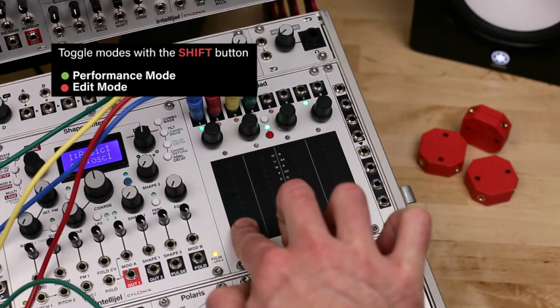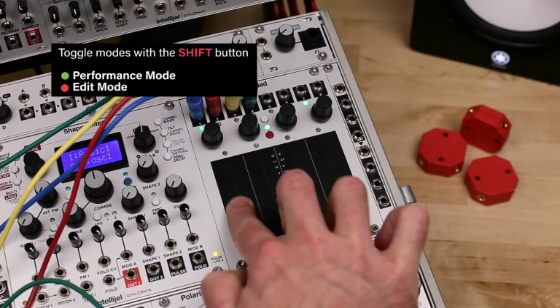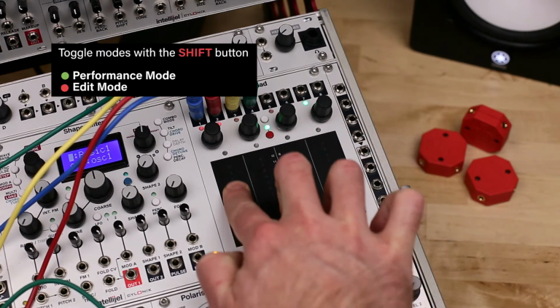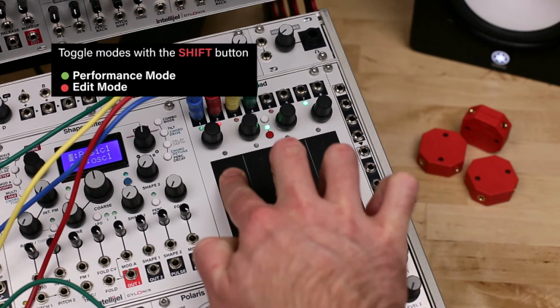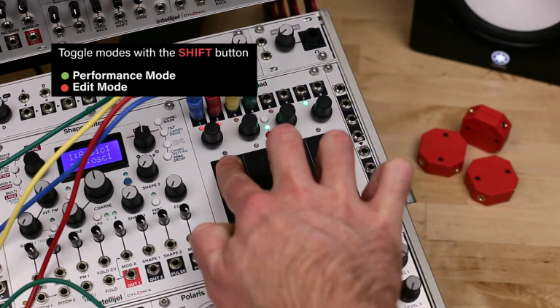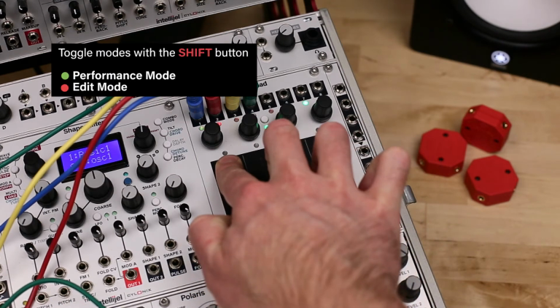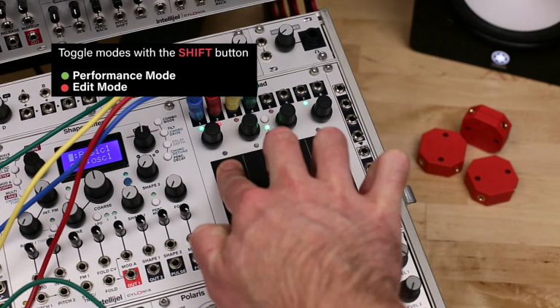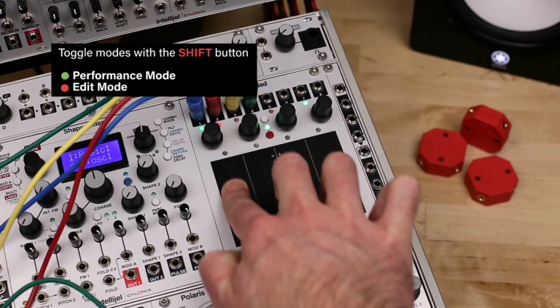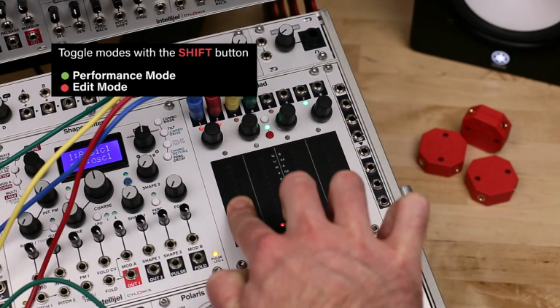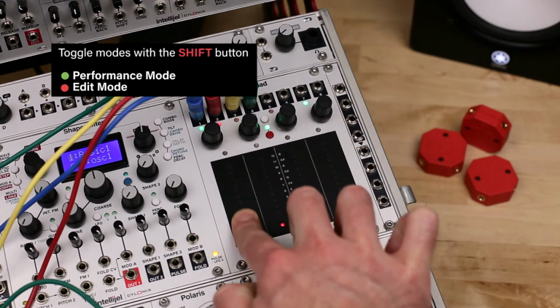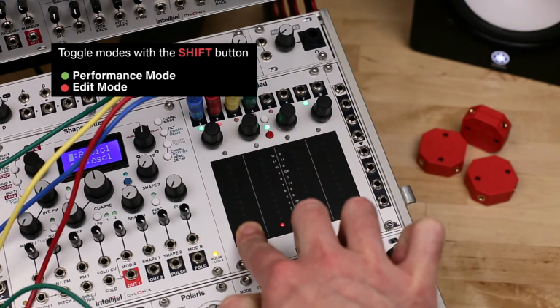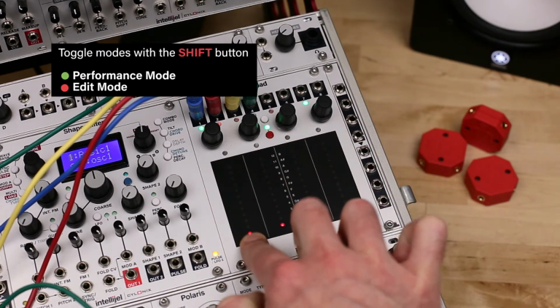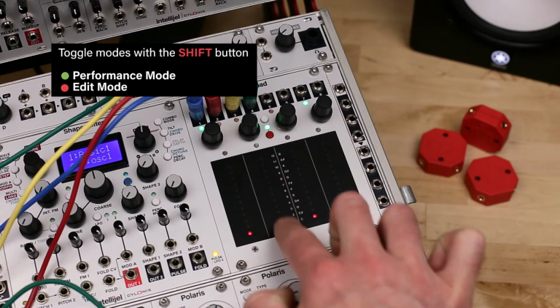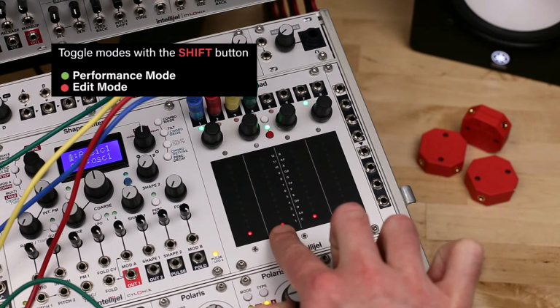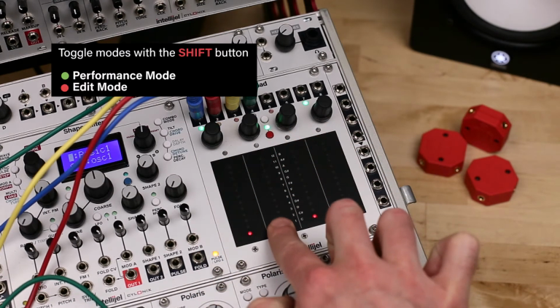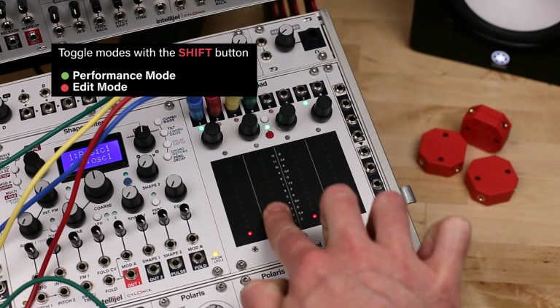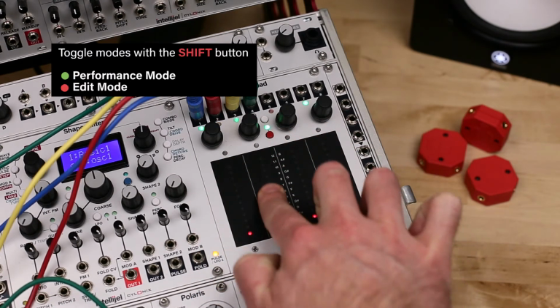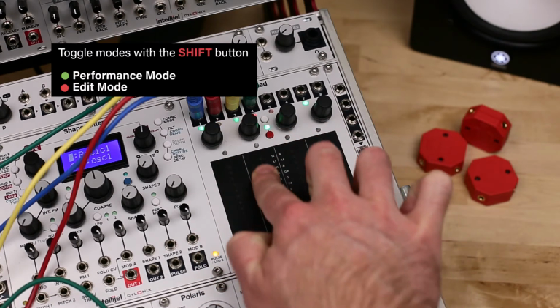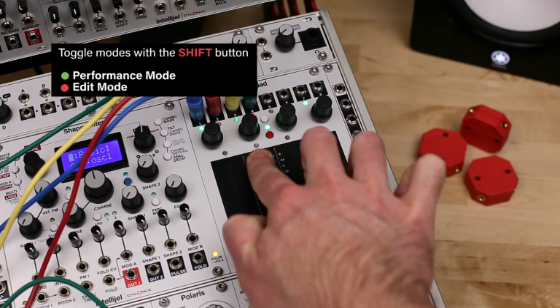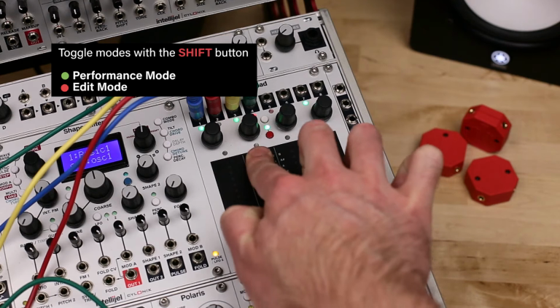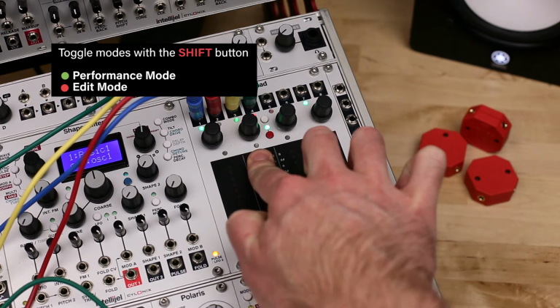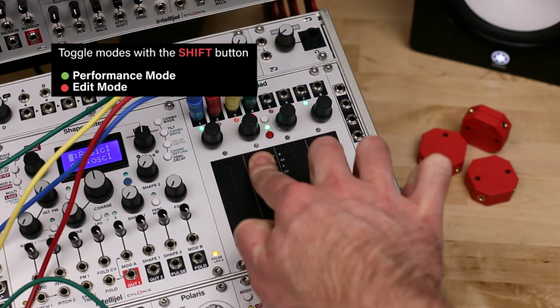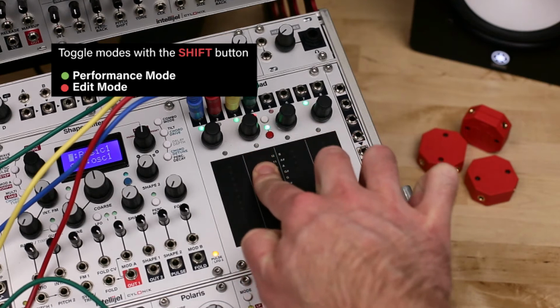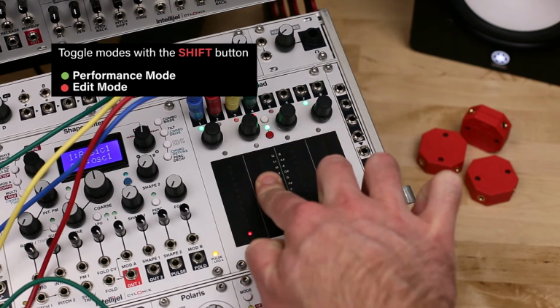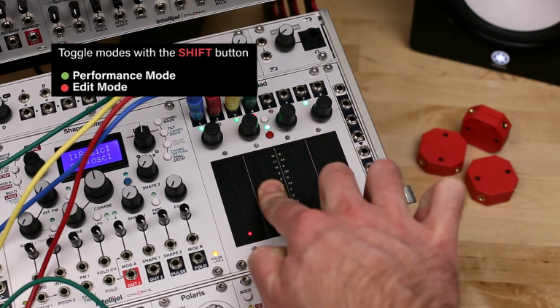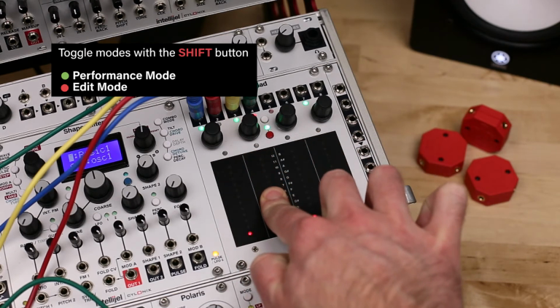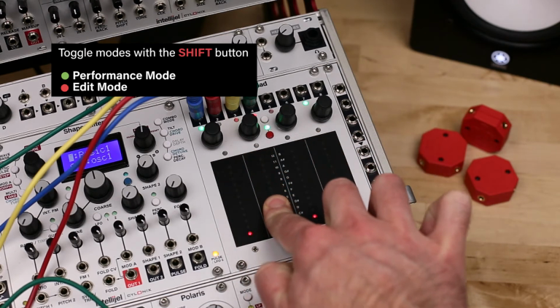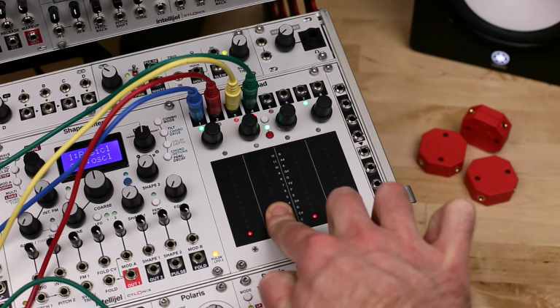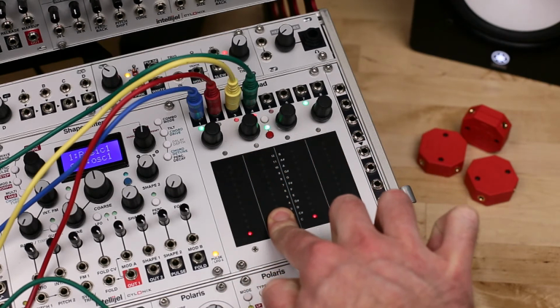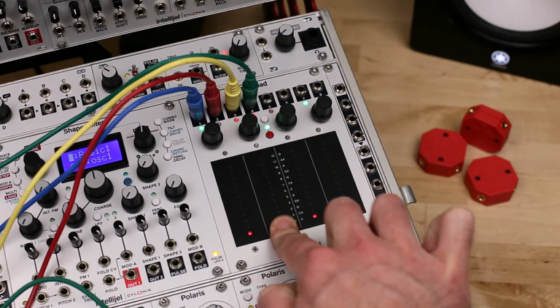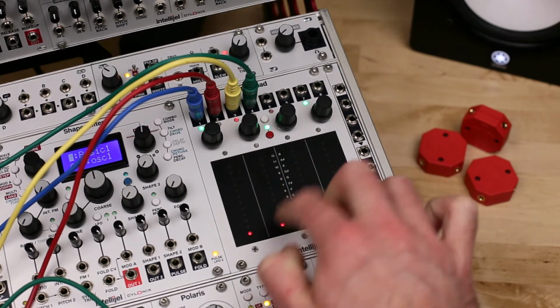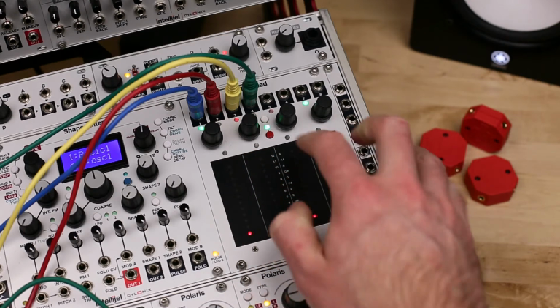LFO mode is divided between performance and edit modes, which you can toggle between by pressing the shift button.